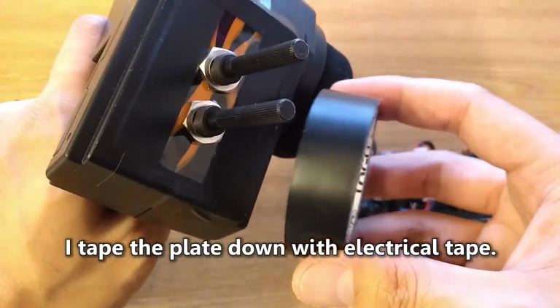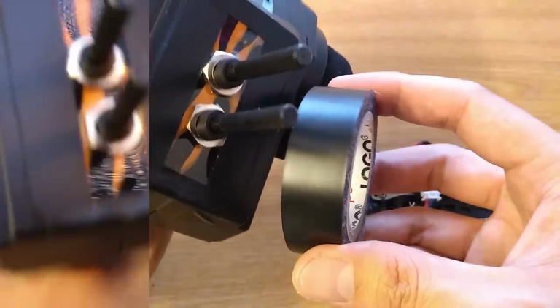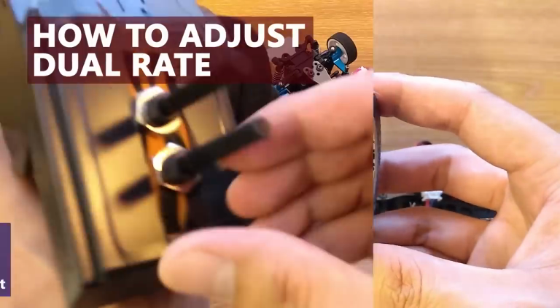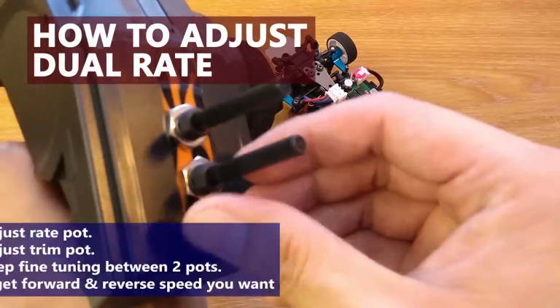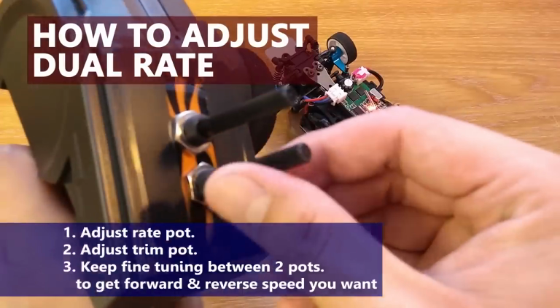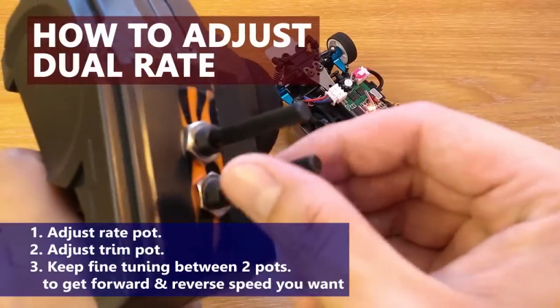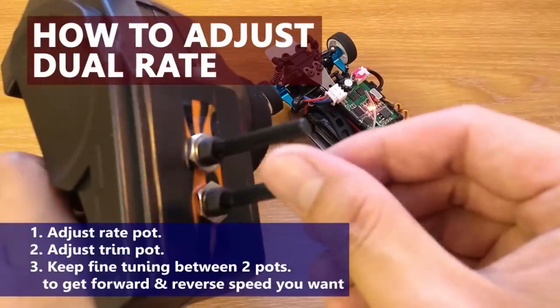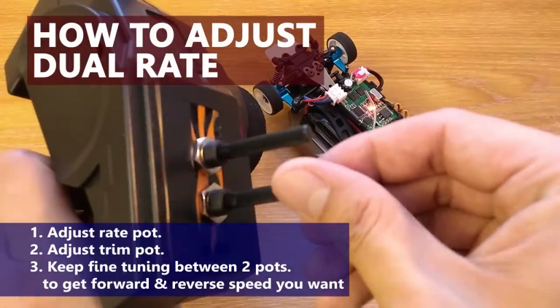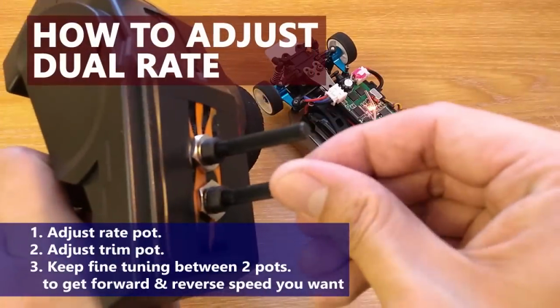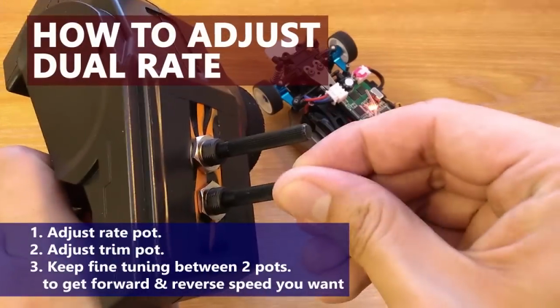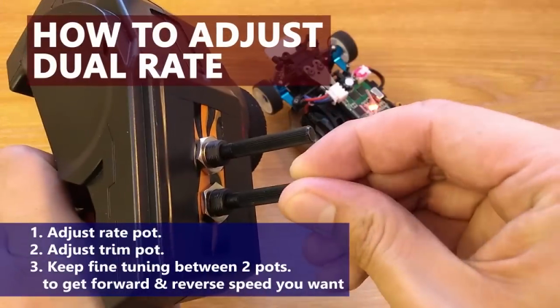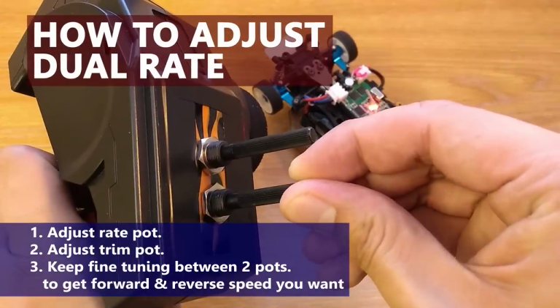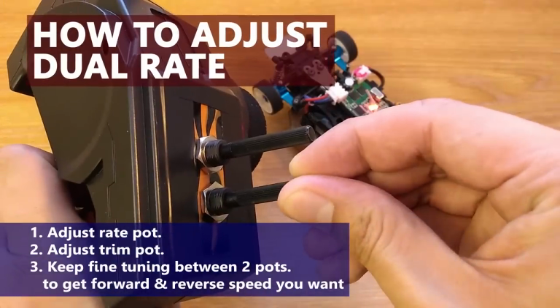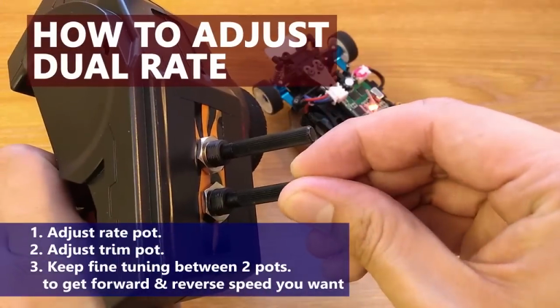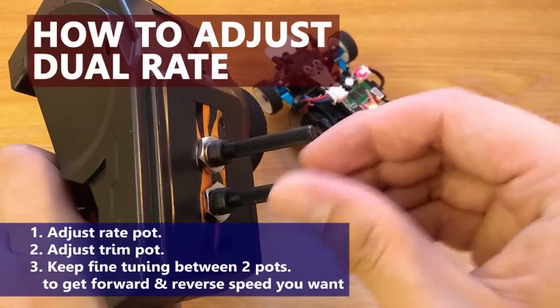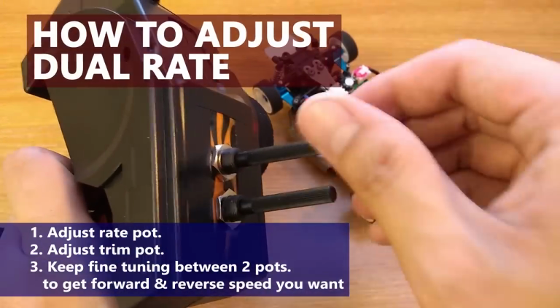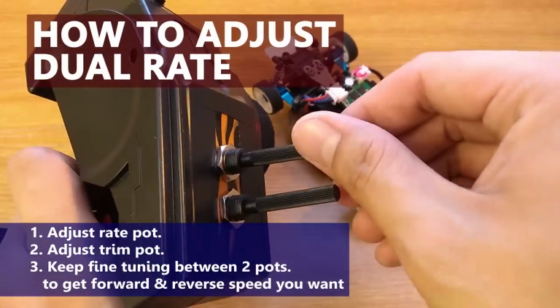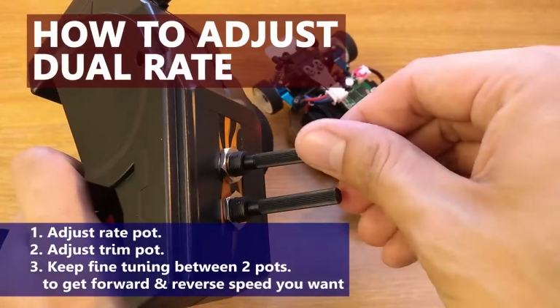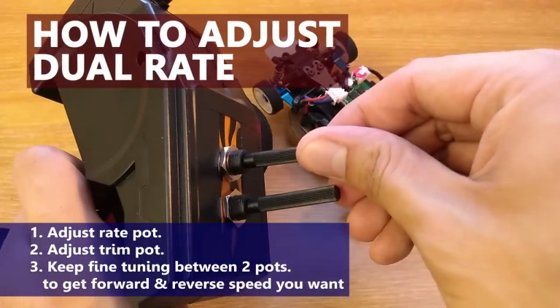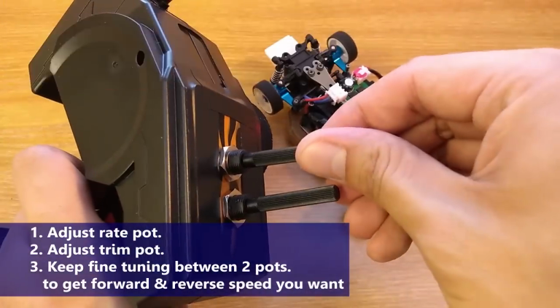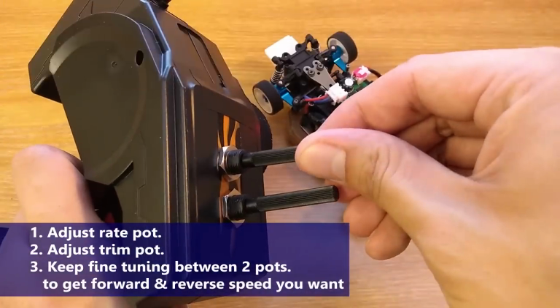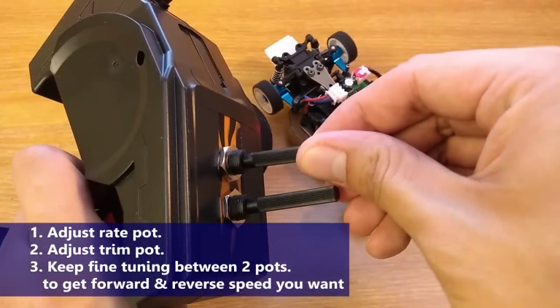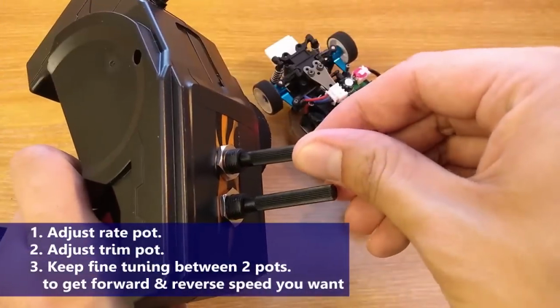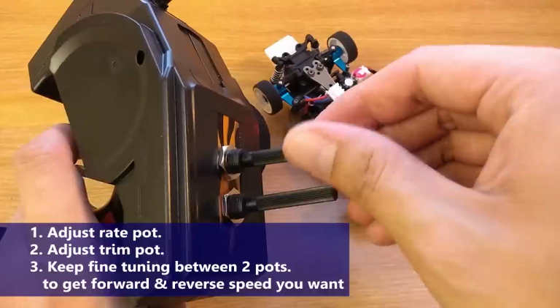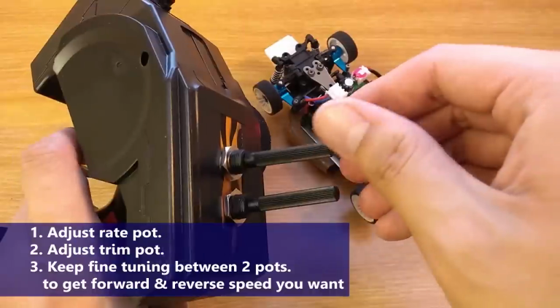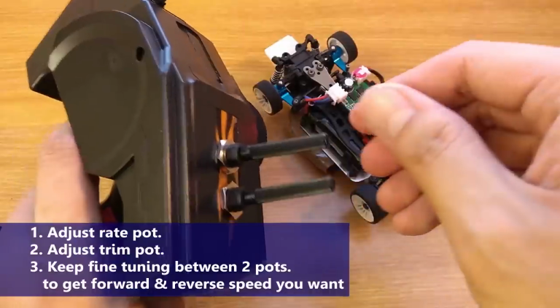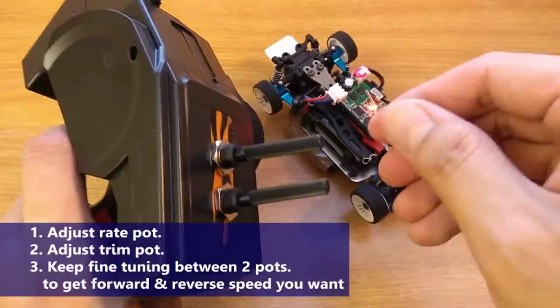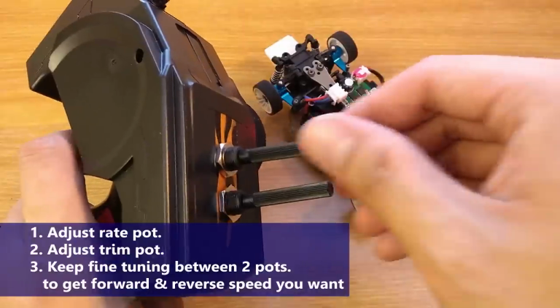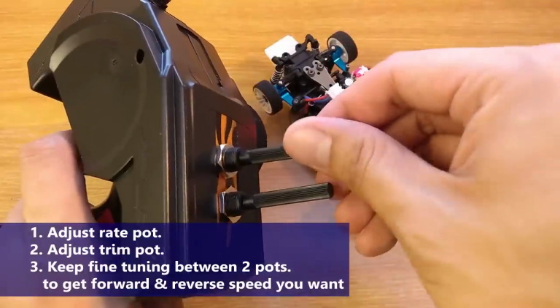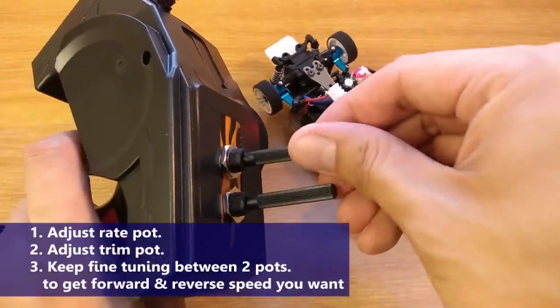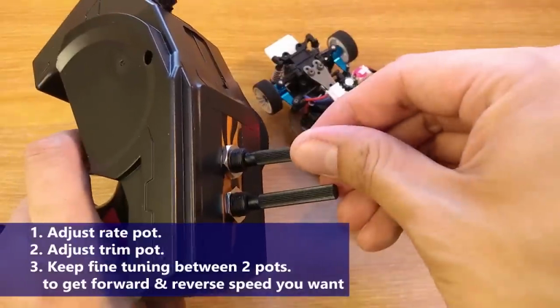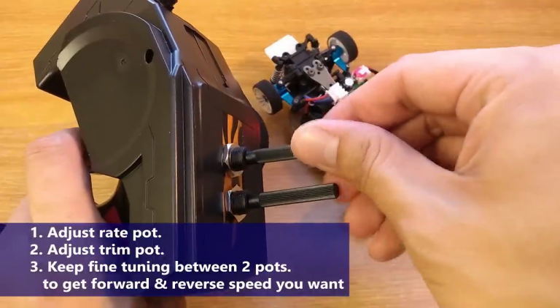To adjust the dual rate, first adjust the red pod, then adjust the trim pod.